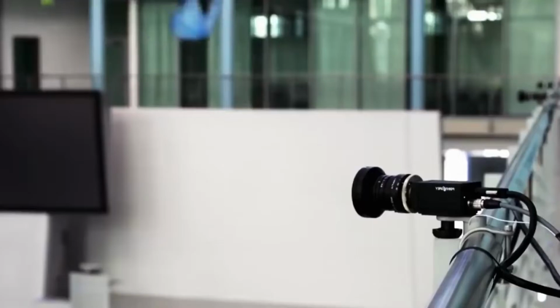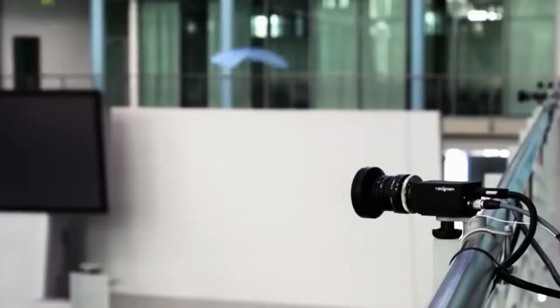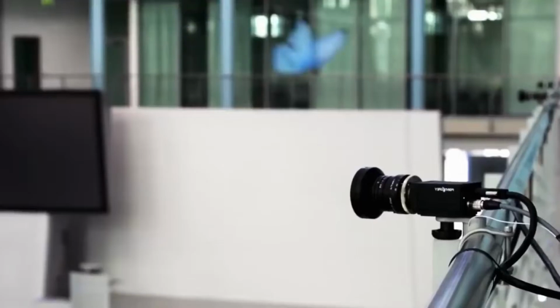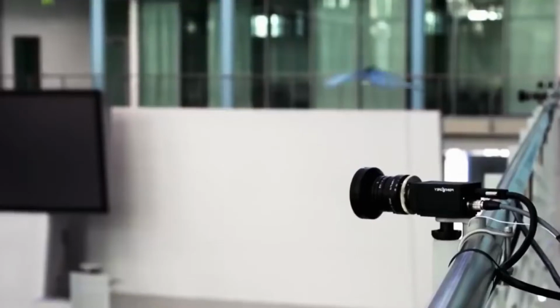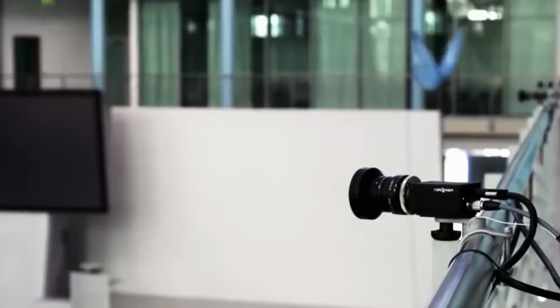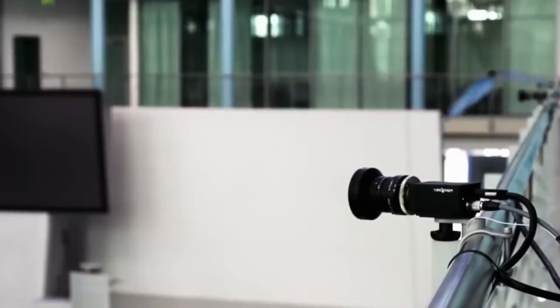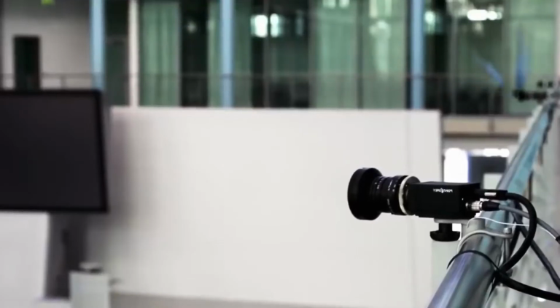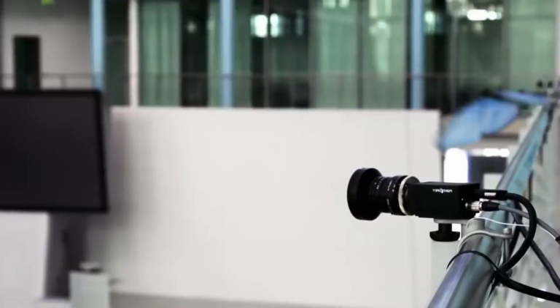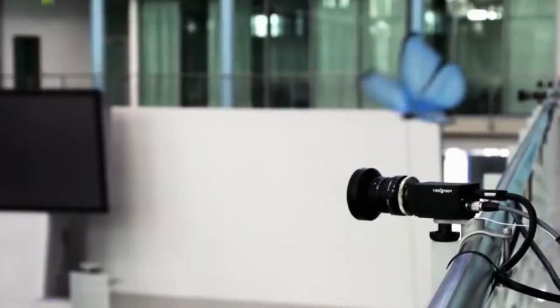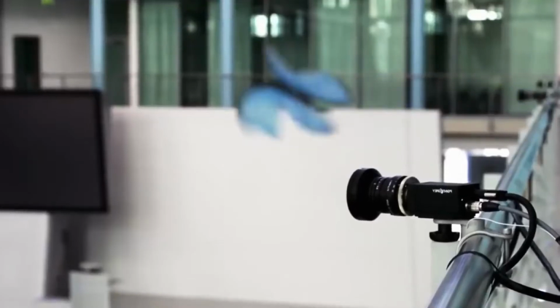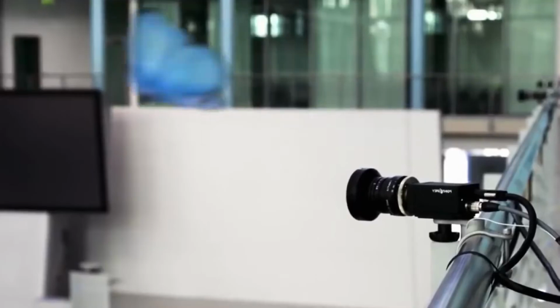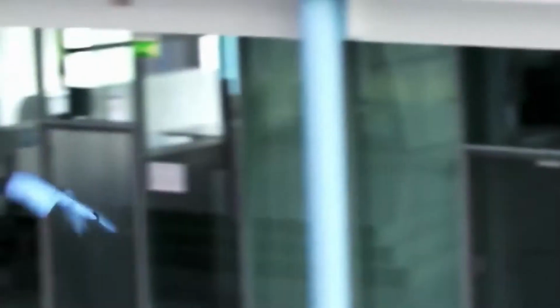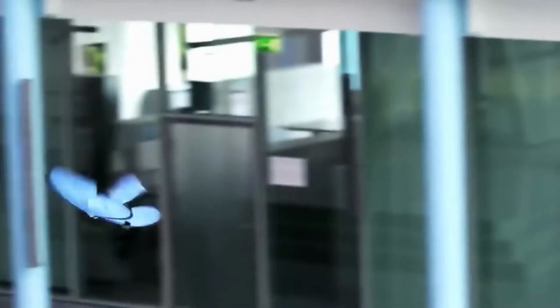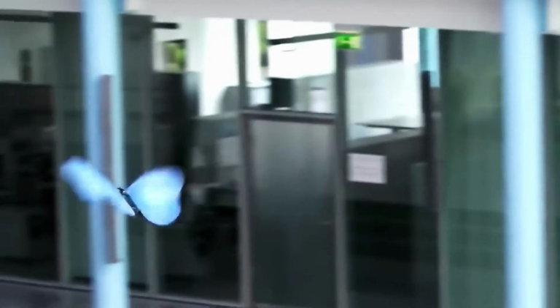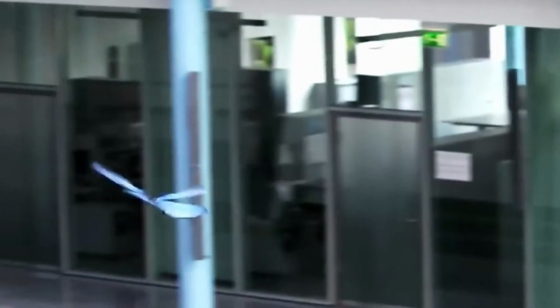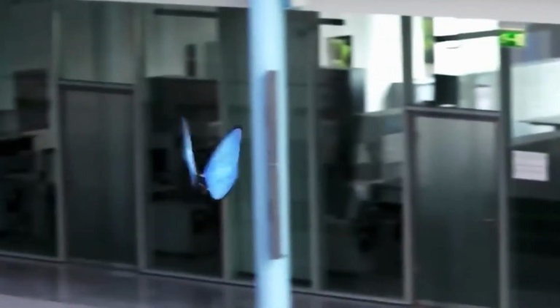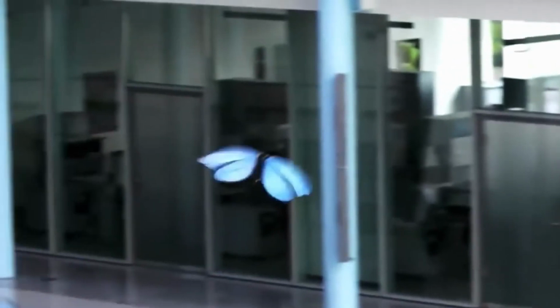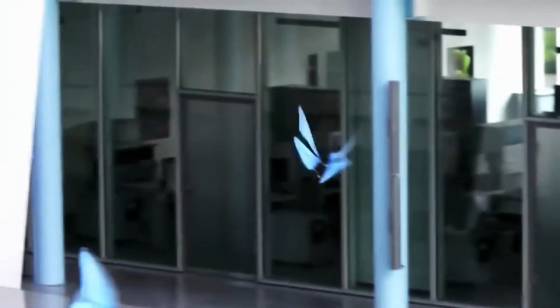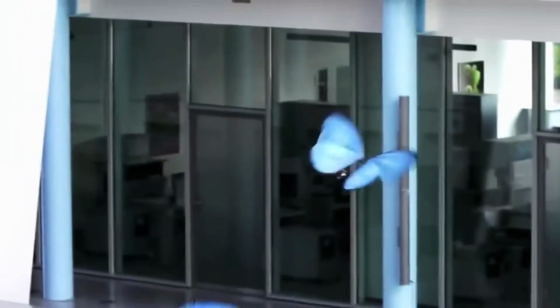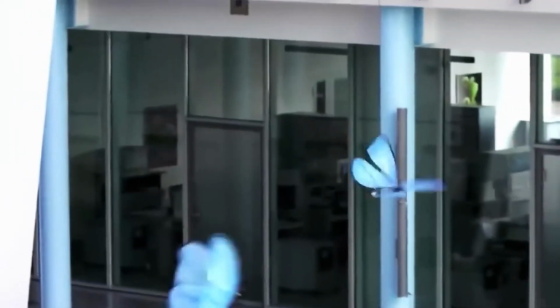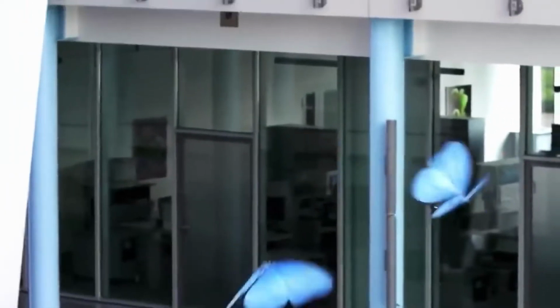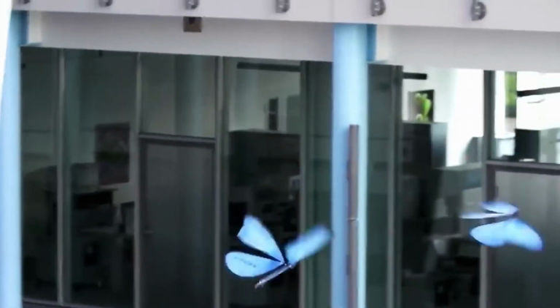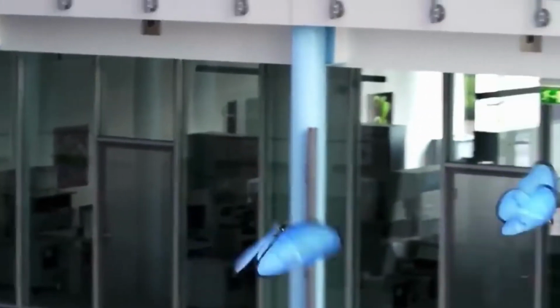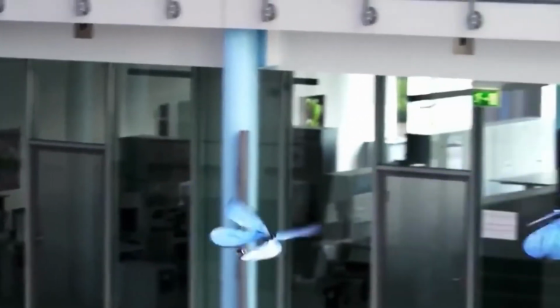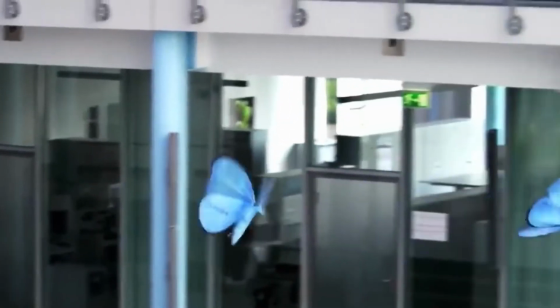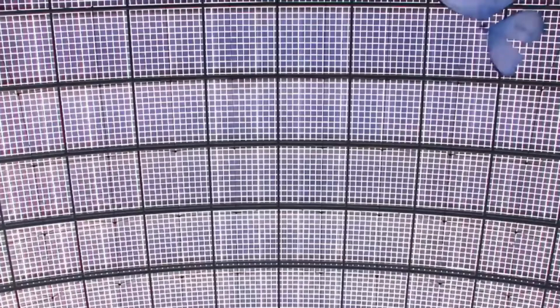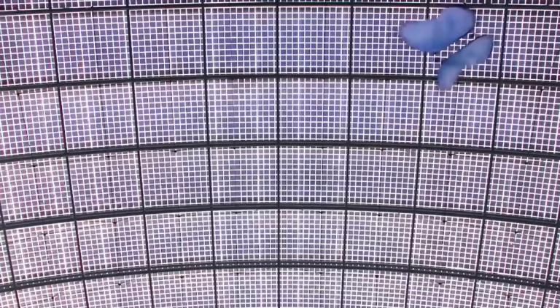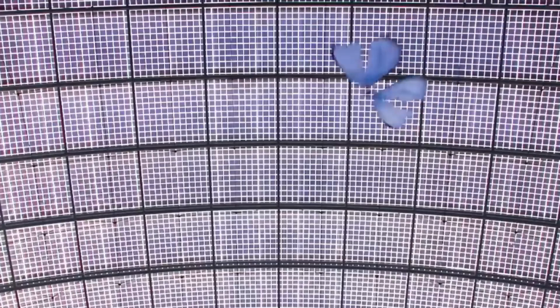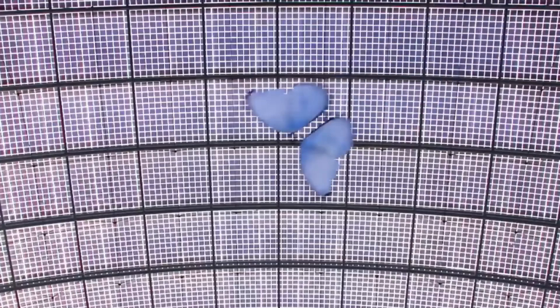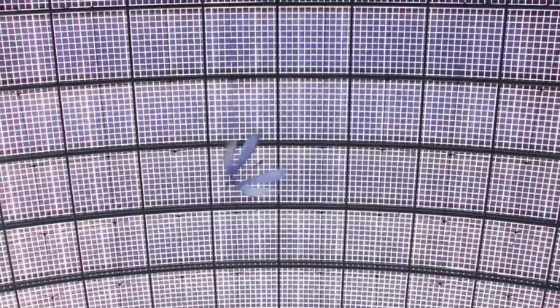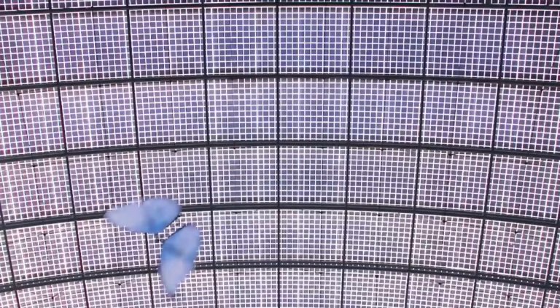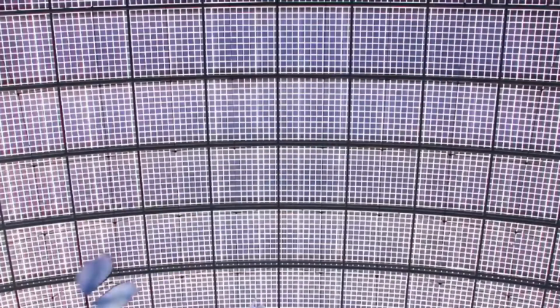Festo is really down to create some impressive stuff. Seriously, is there going to be any other company on this list that isn't Festo? Well, let's find out.